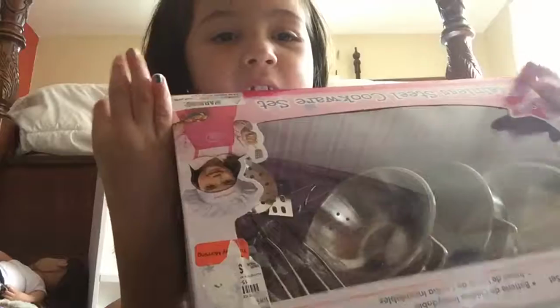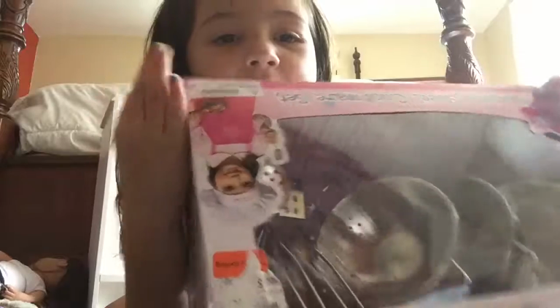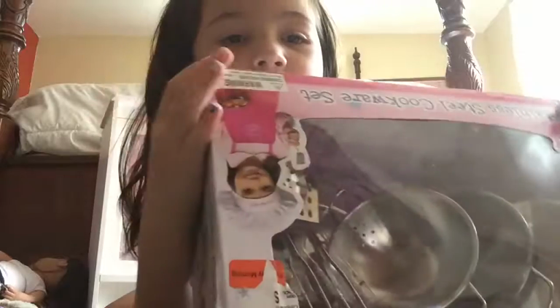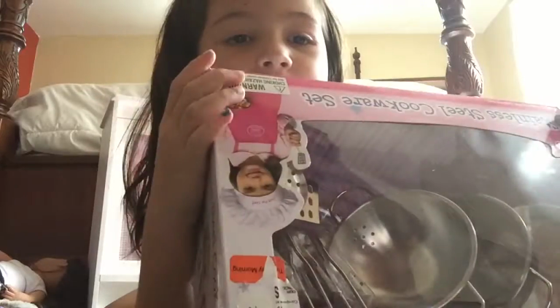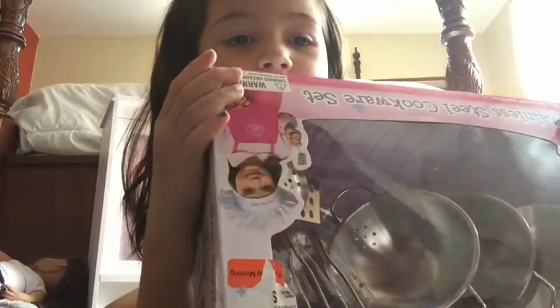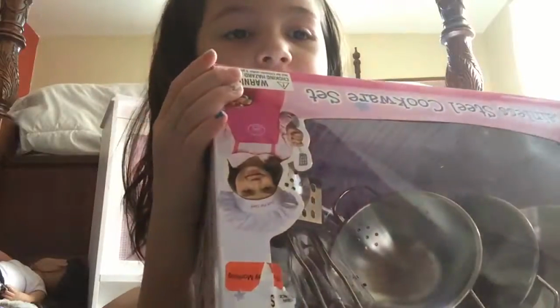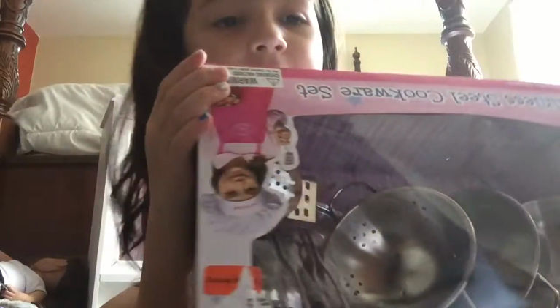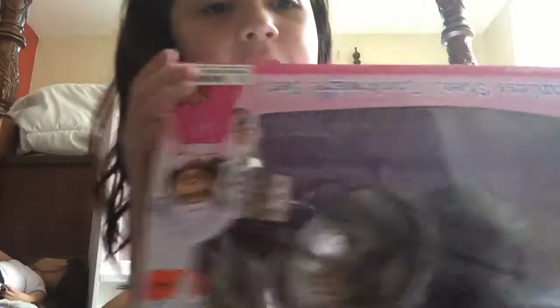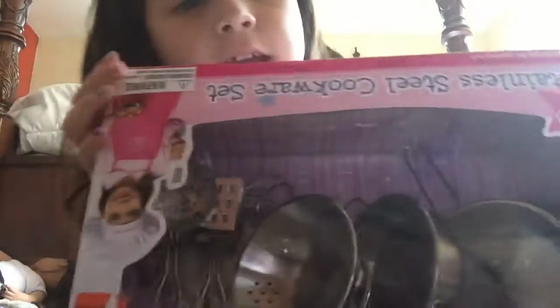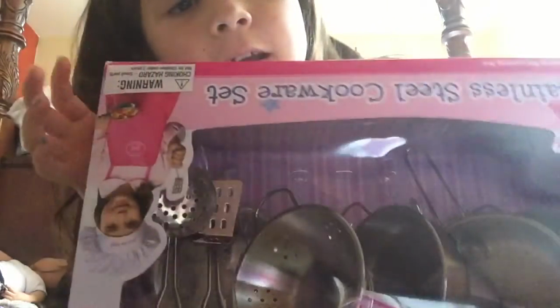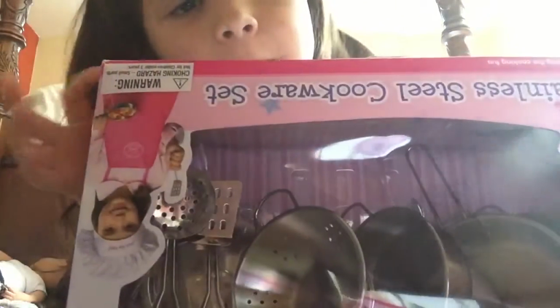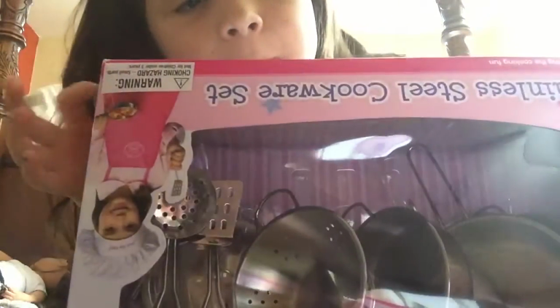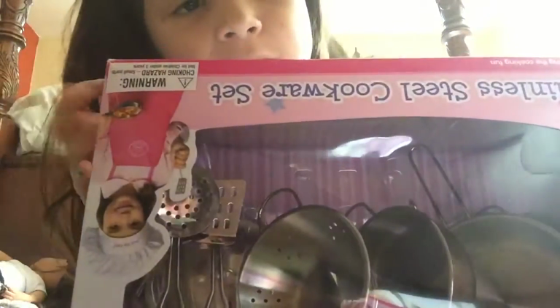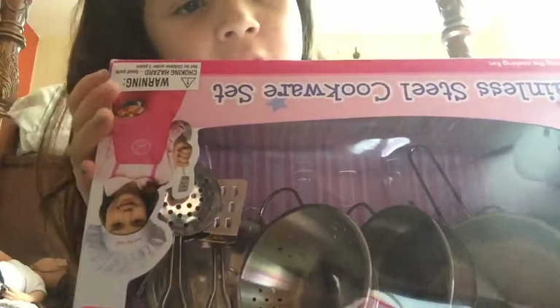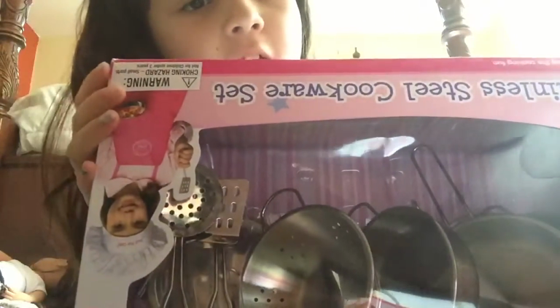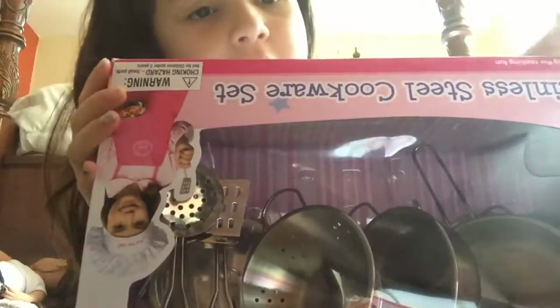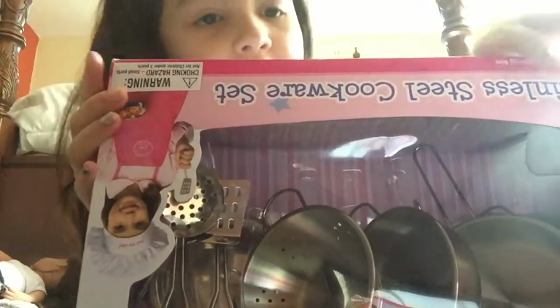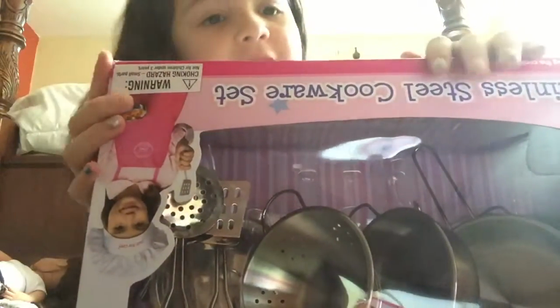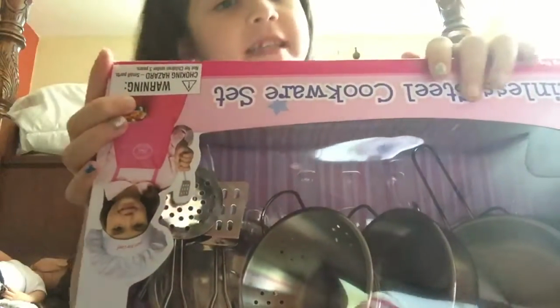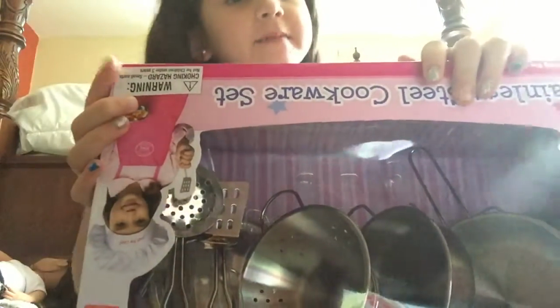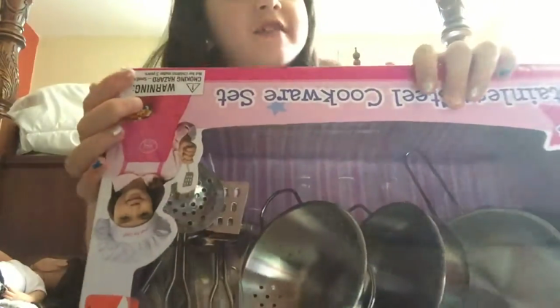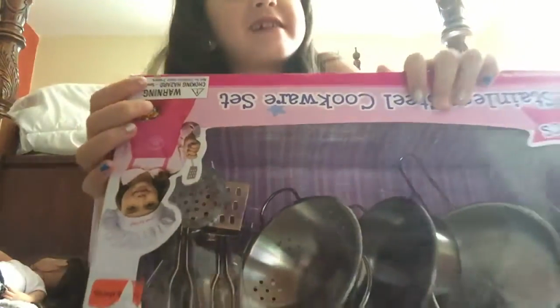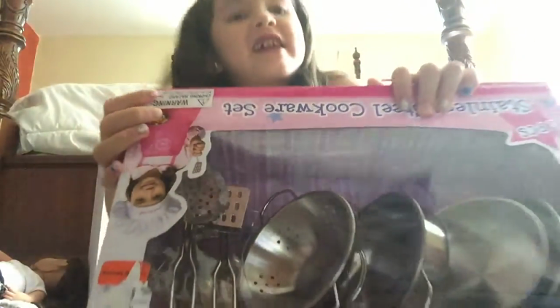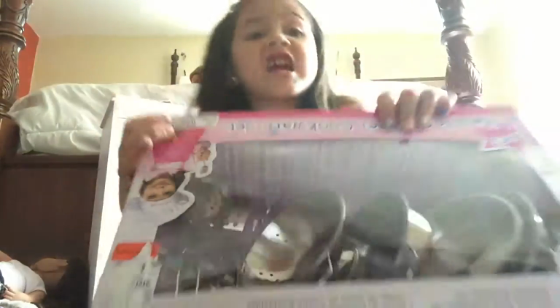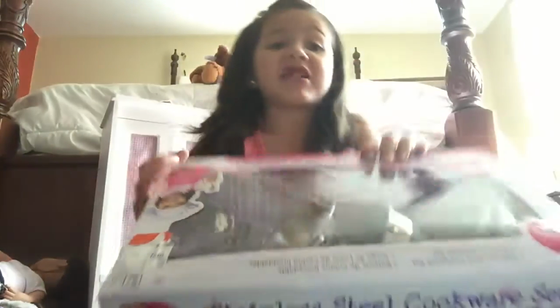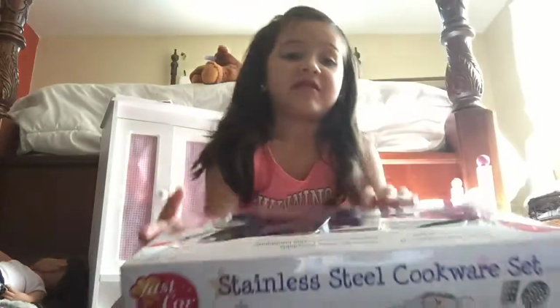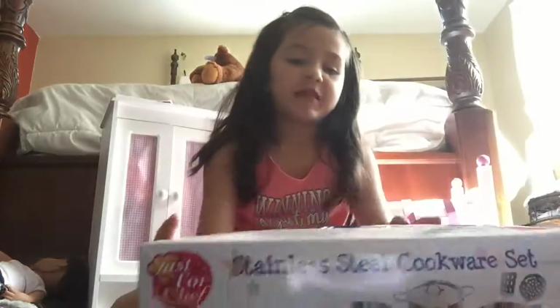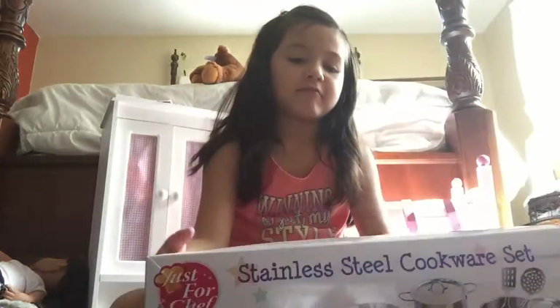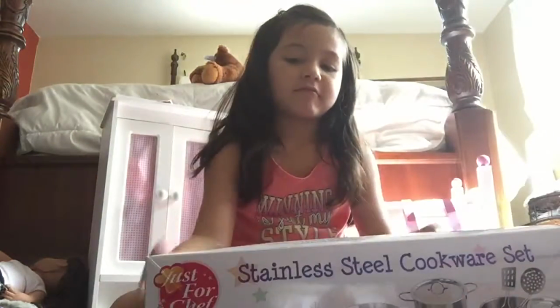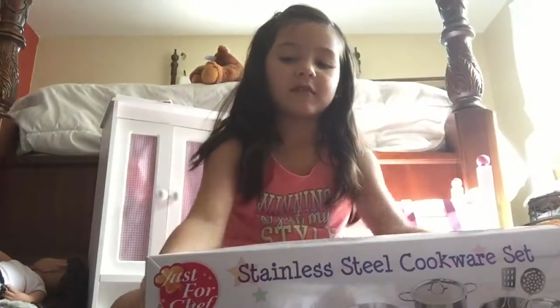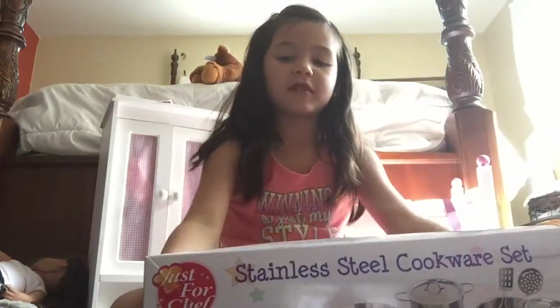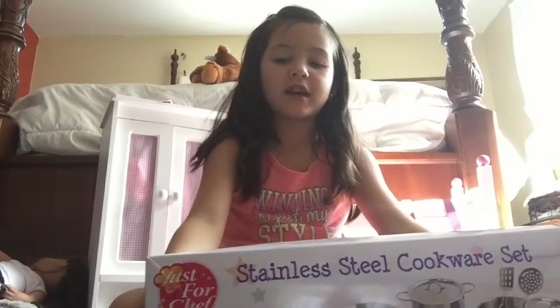Hand, right here. Oh no, I forgot my hand! It's okay.